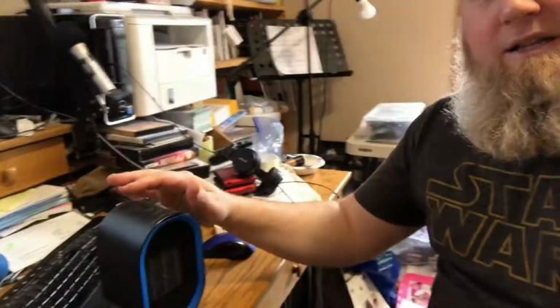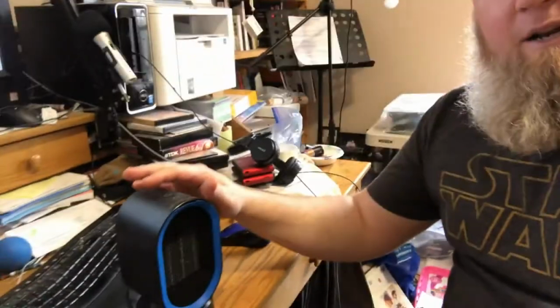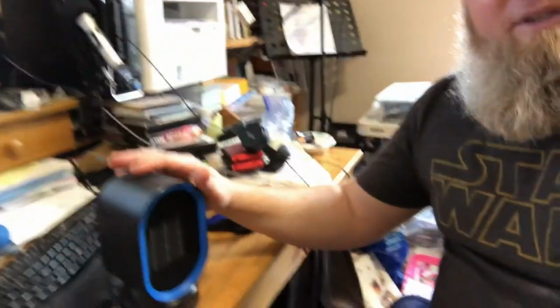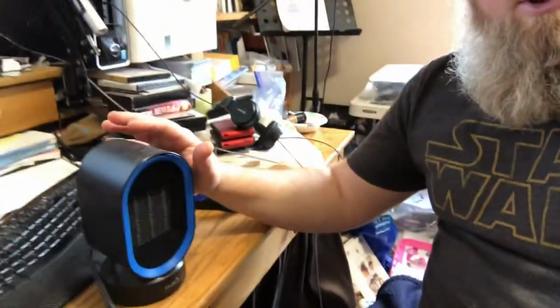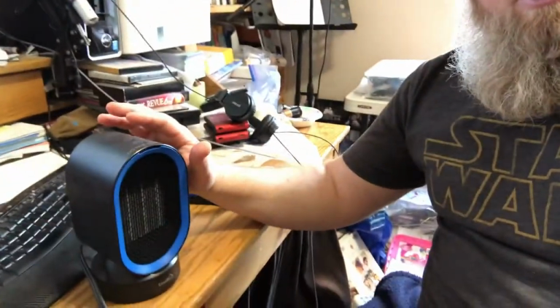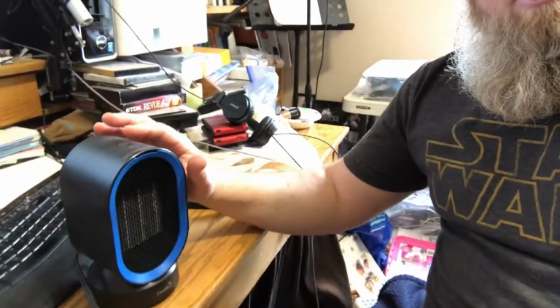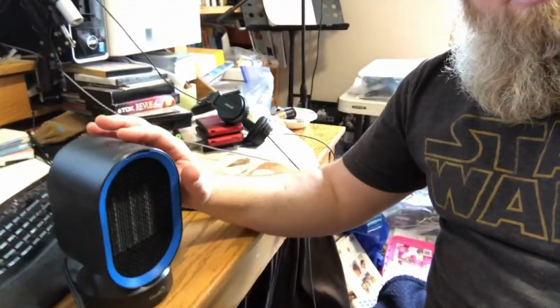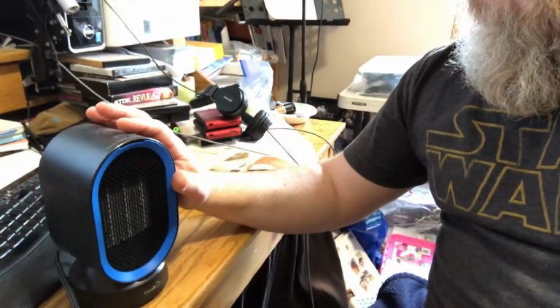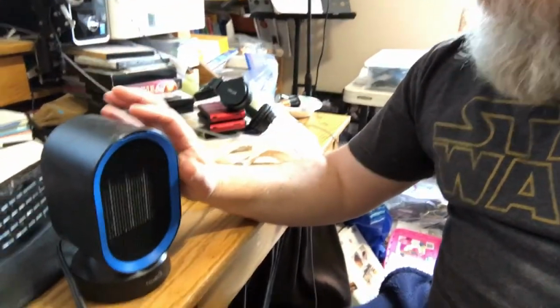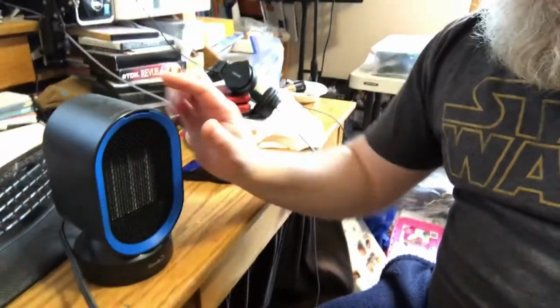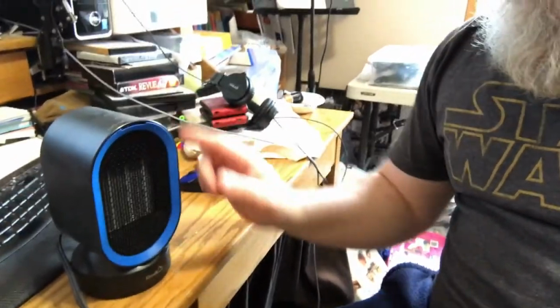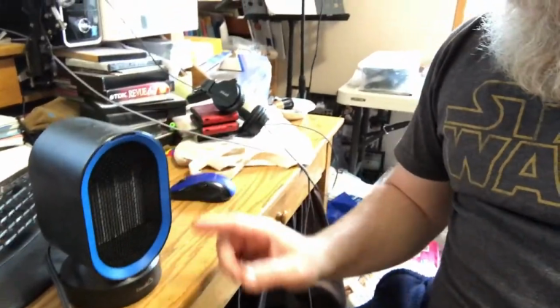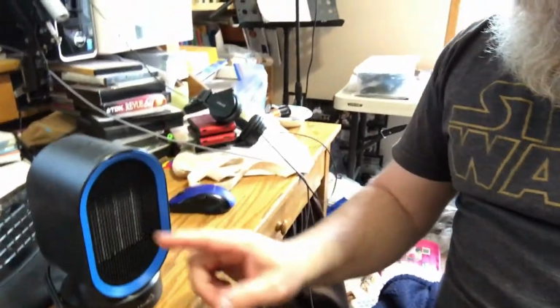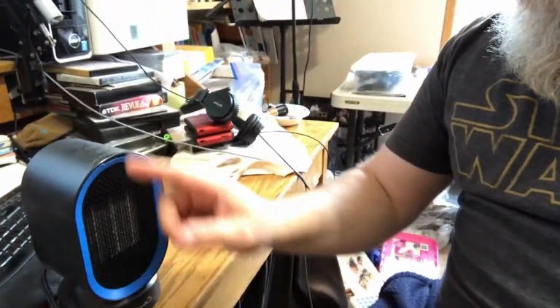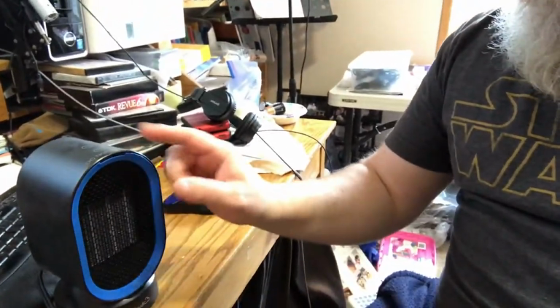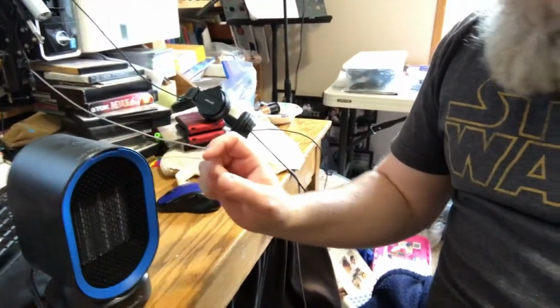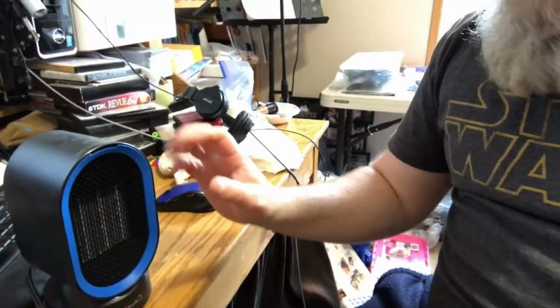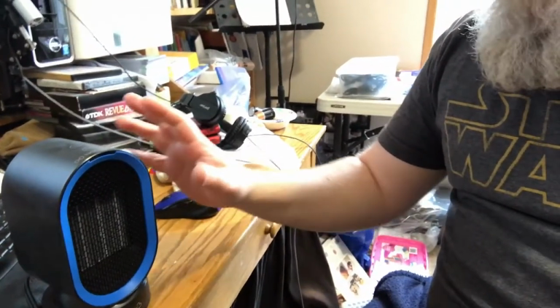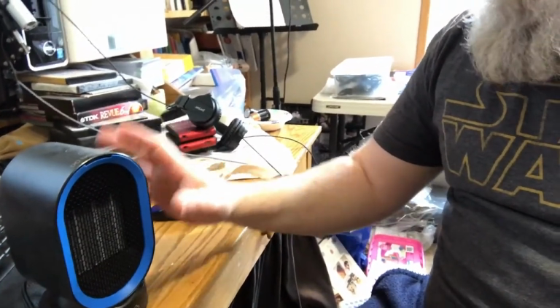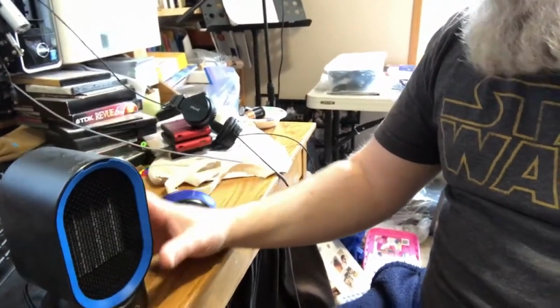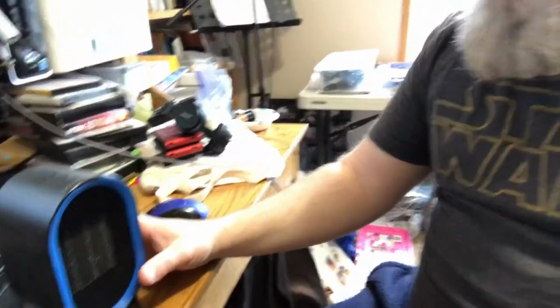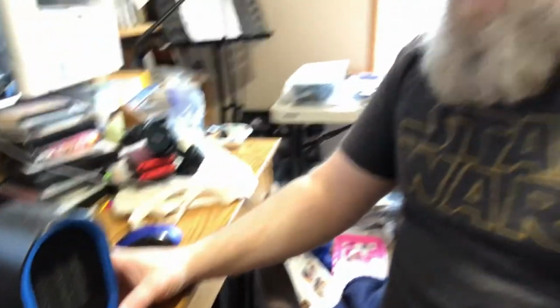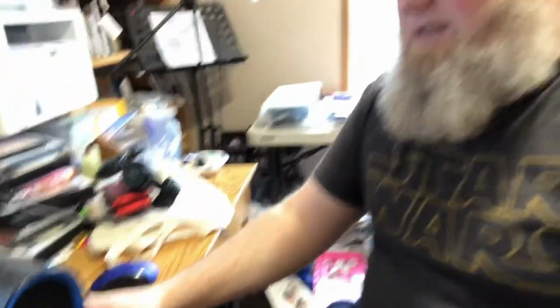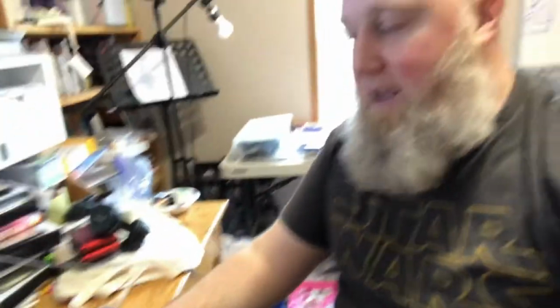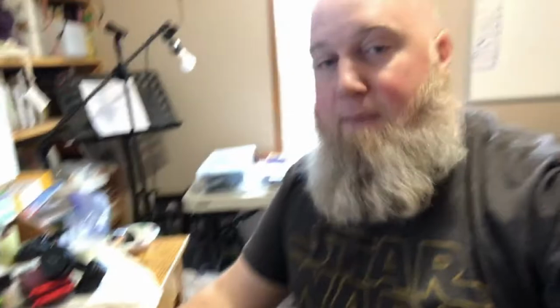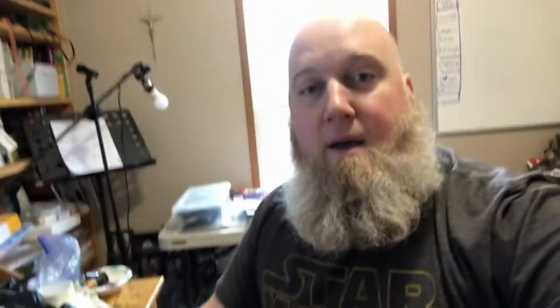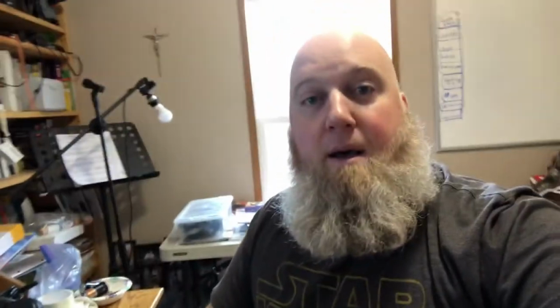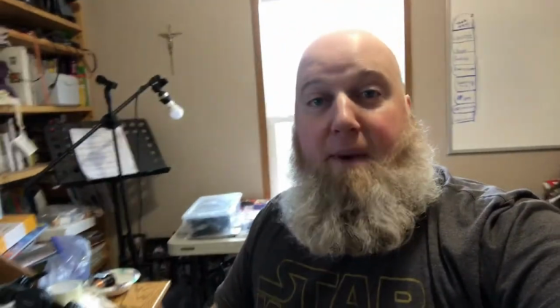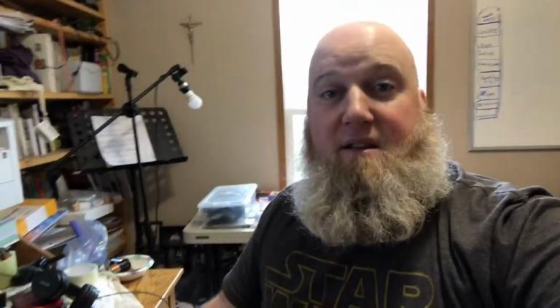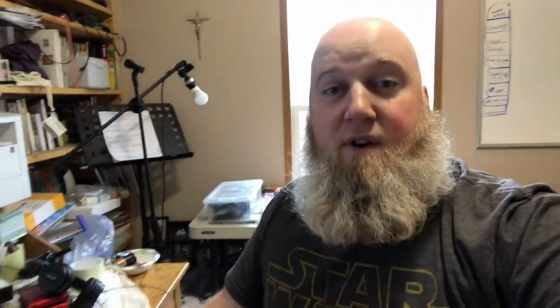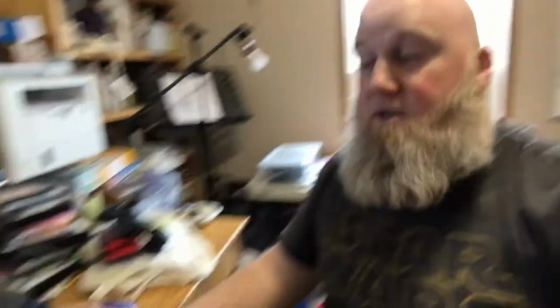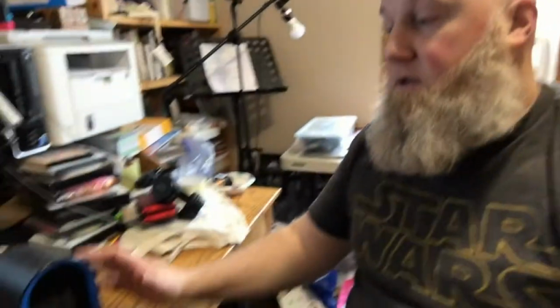It's a little bit smaller, it's a little bit more ergonomic, it's rounded, but it's got the same basic functions.